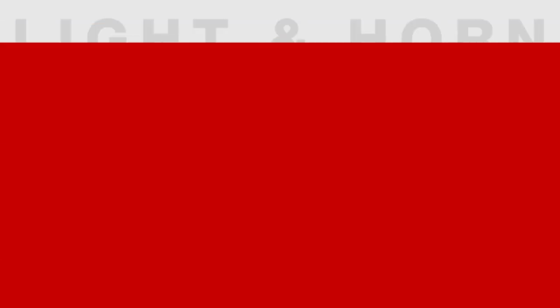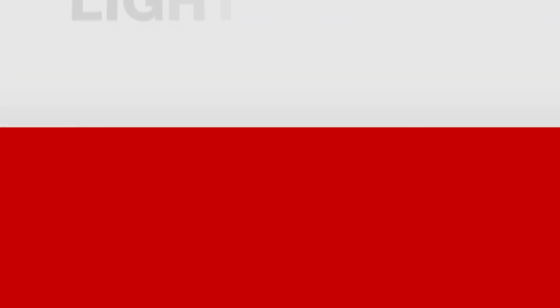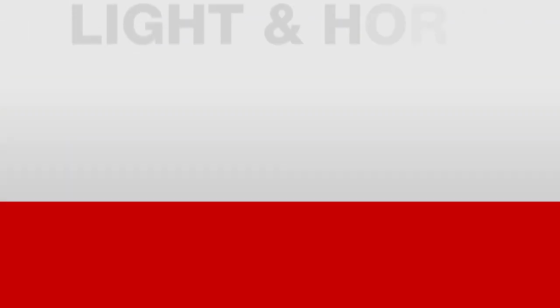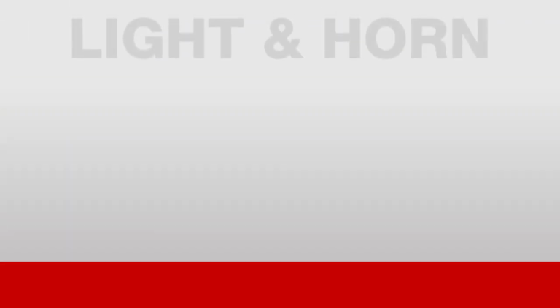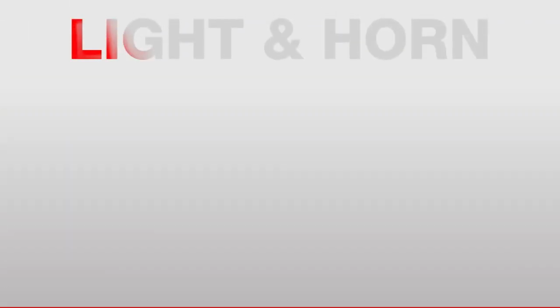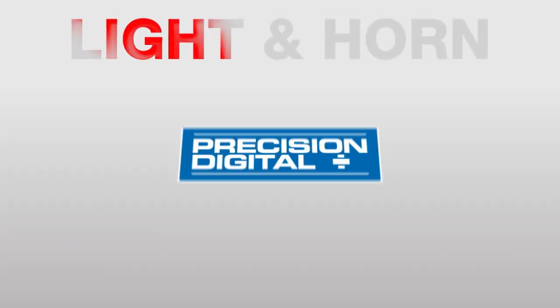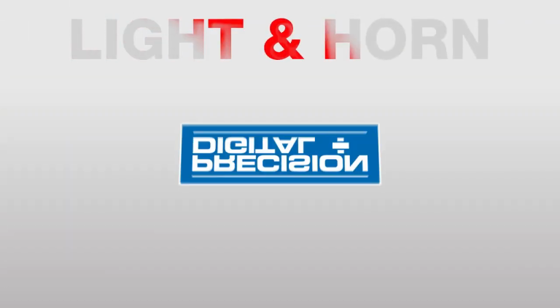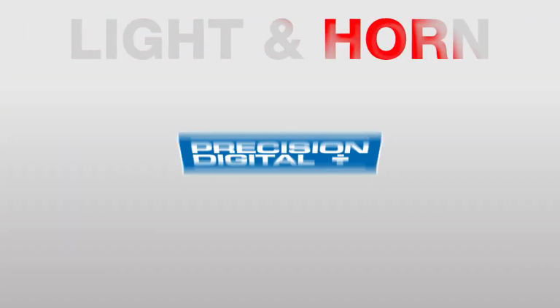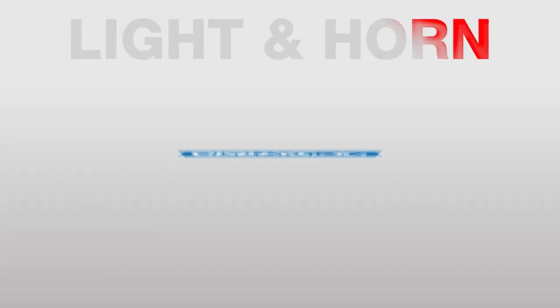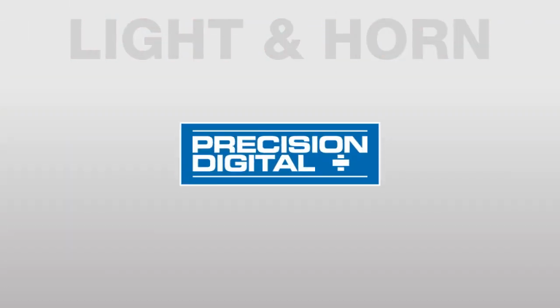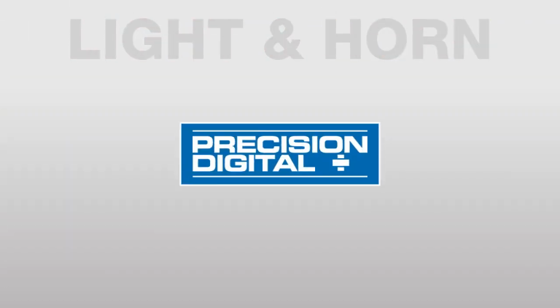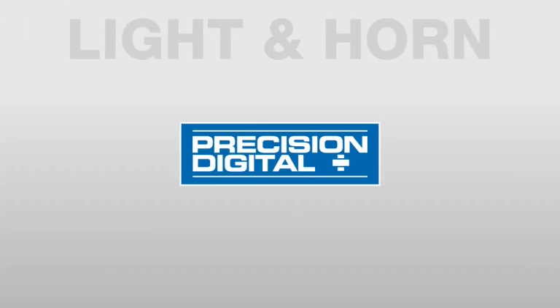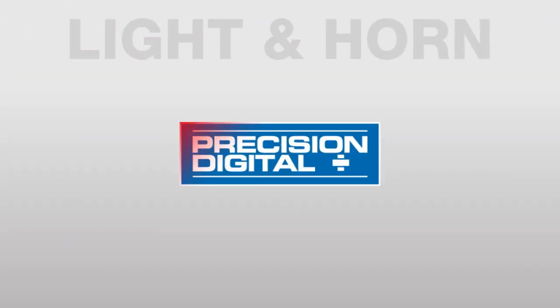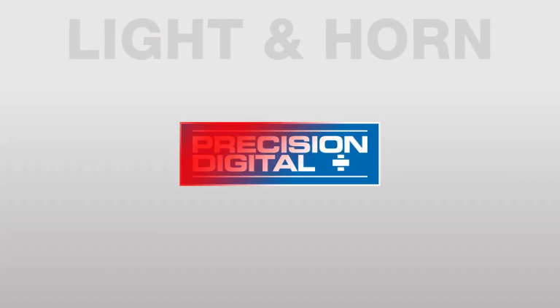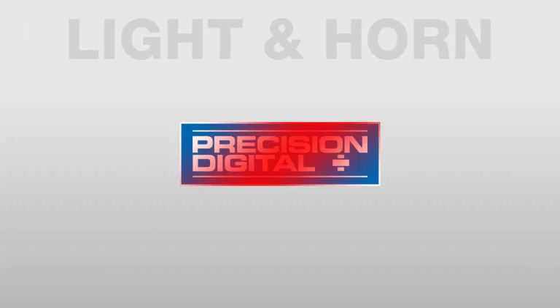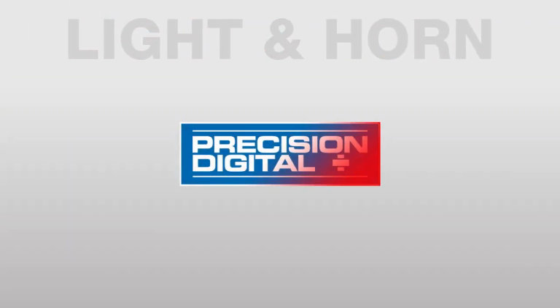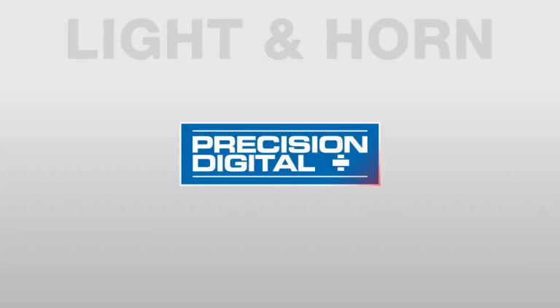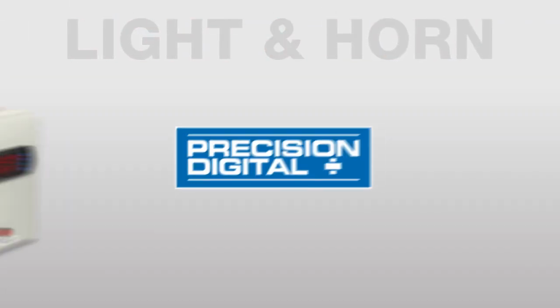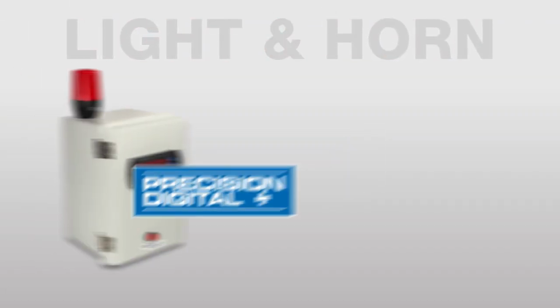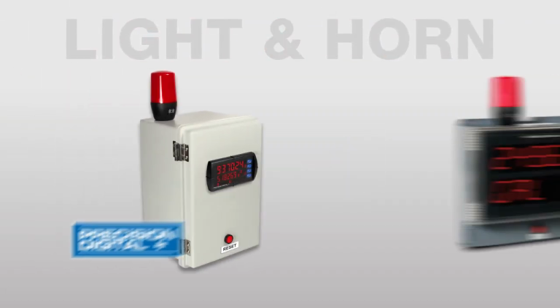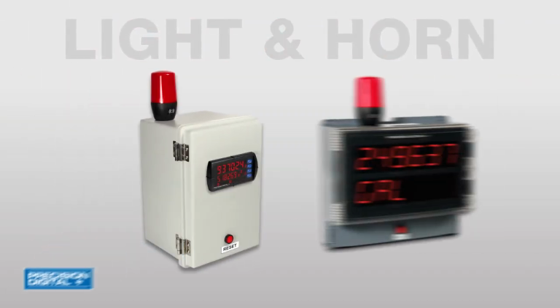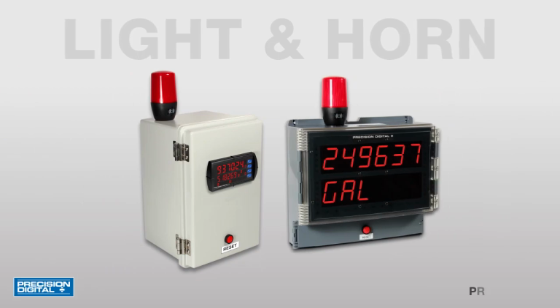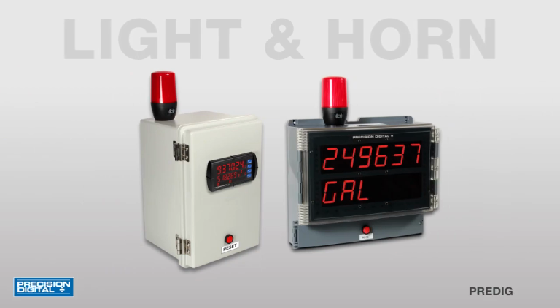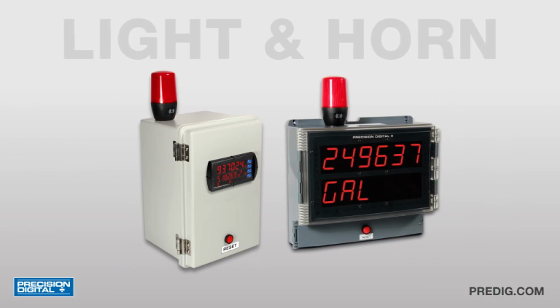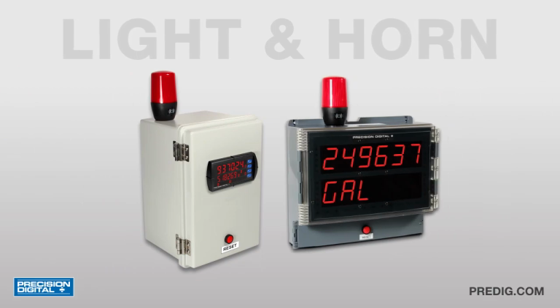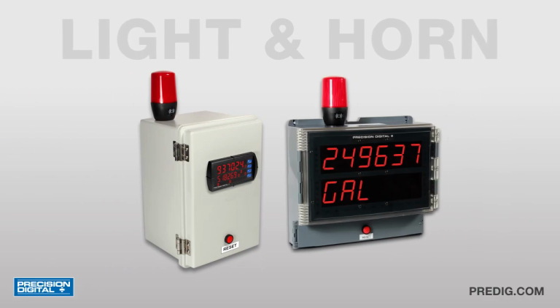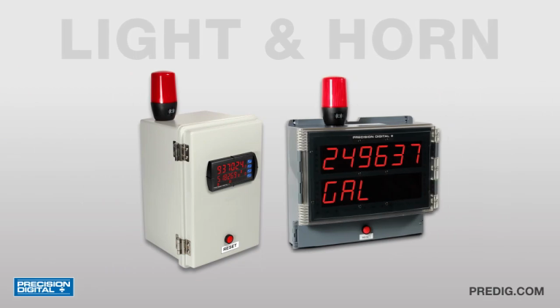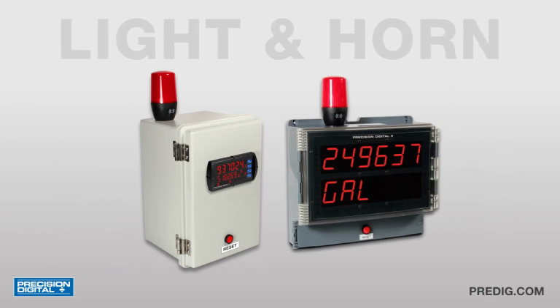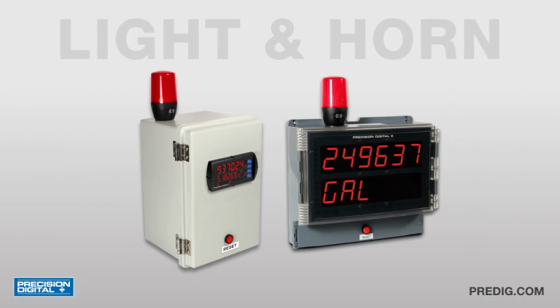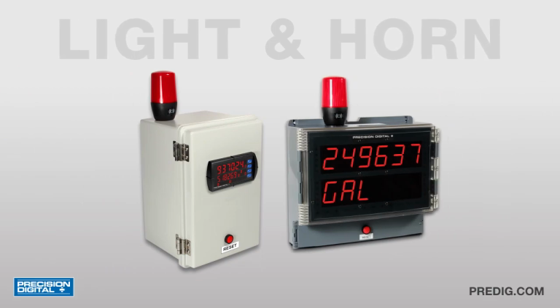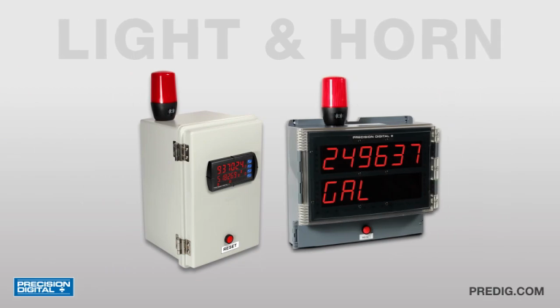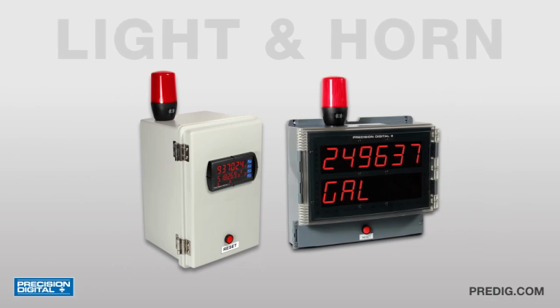Thank you for watching this video on the light and horn option for the ProView and Helios meters.